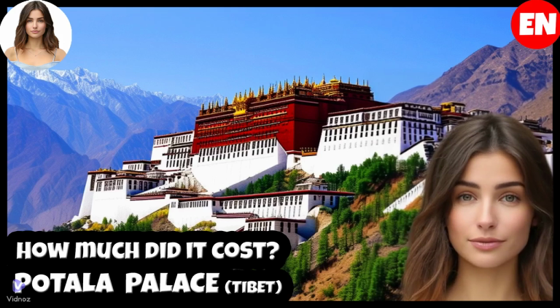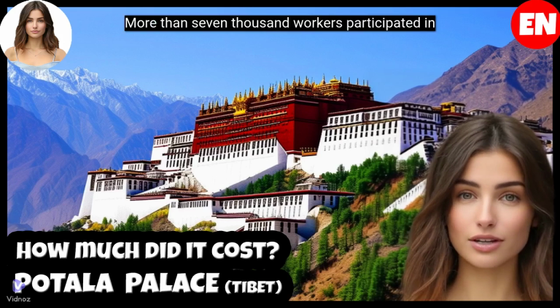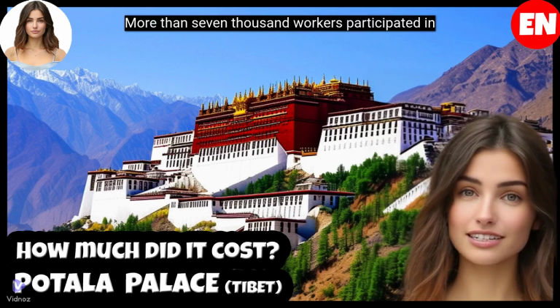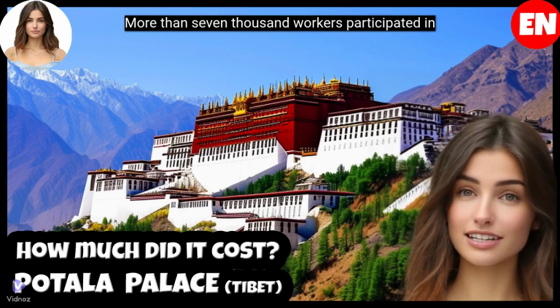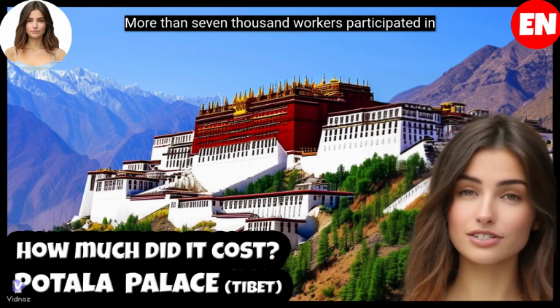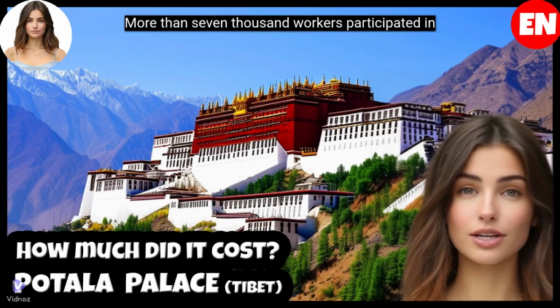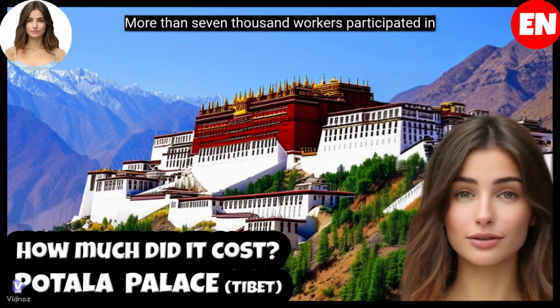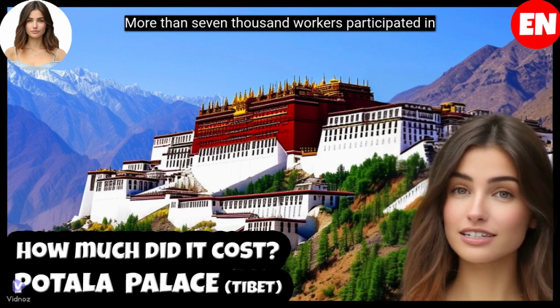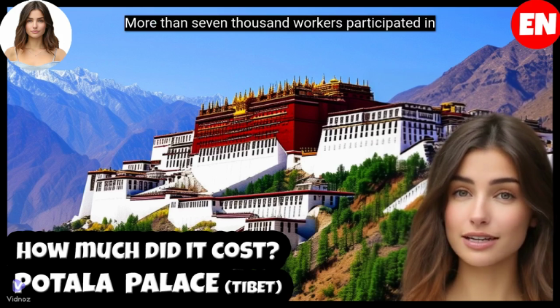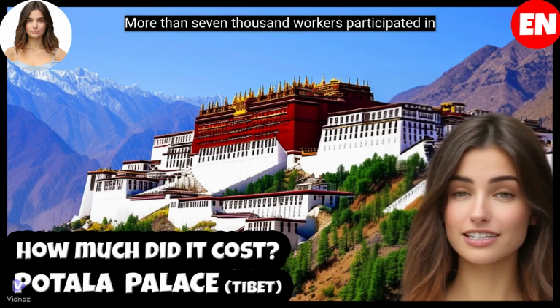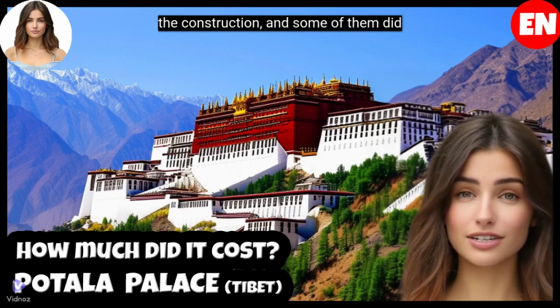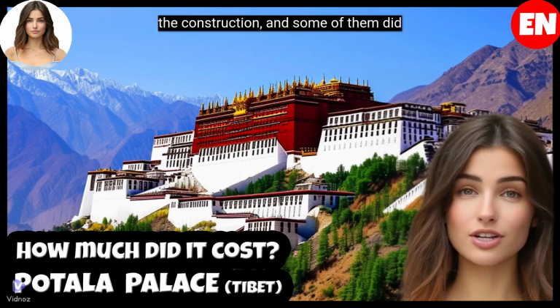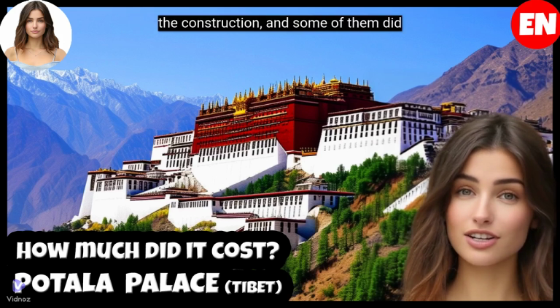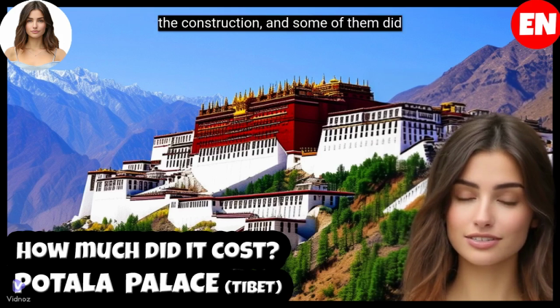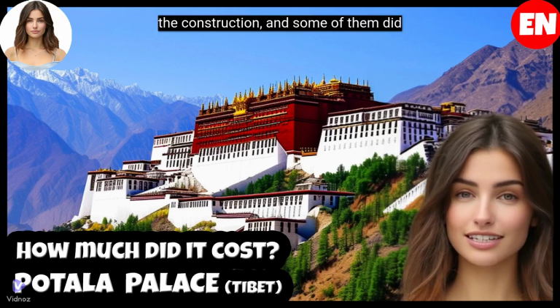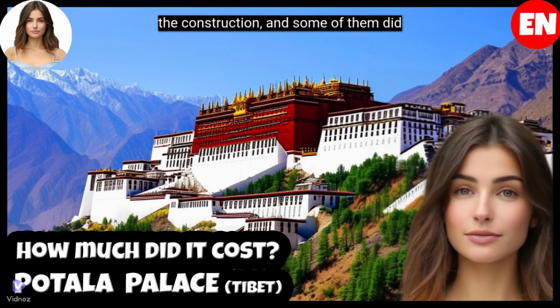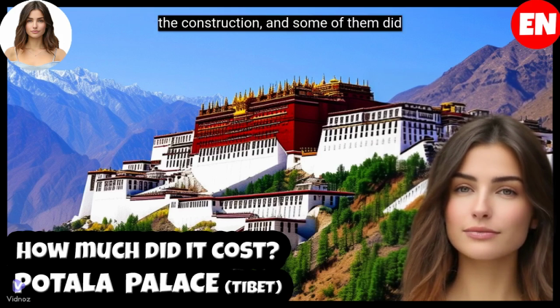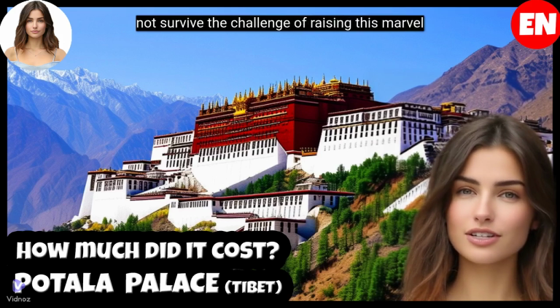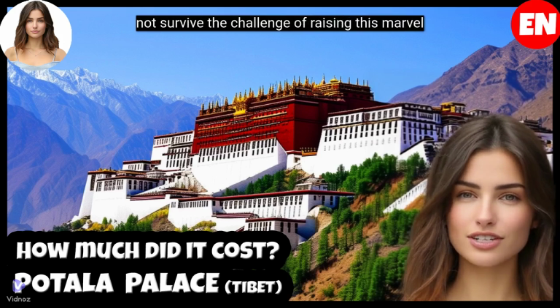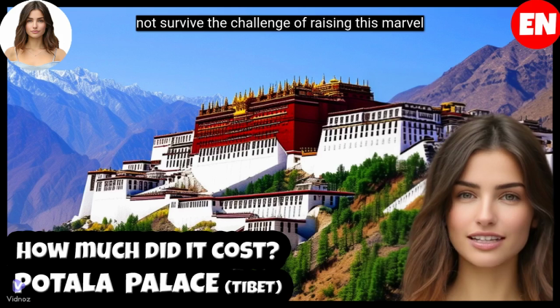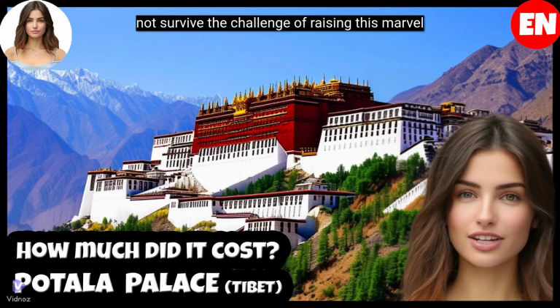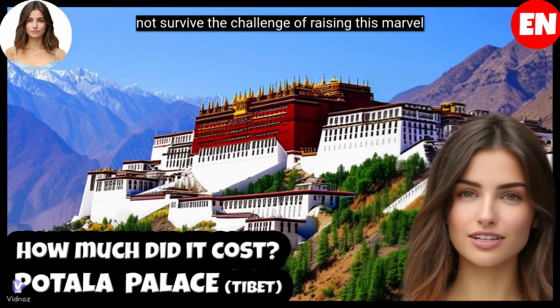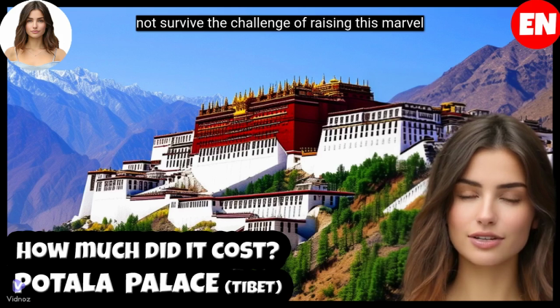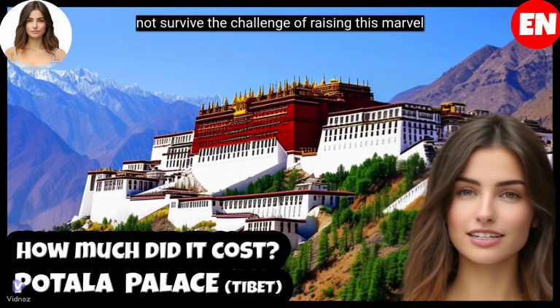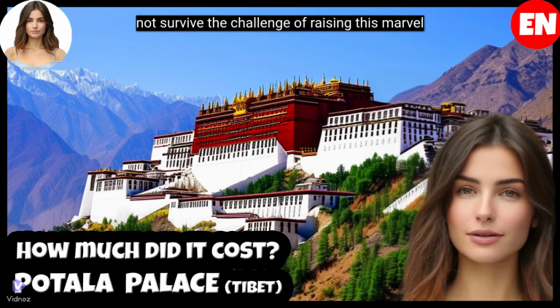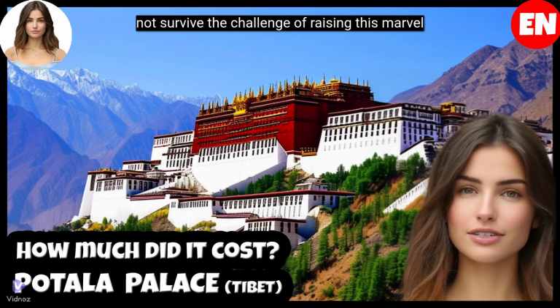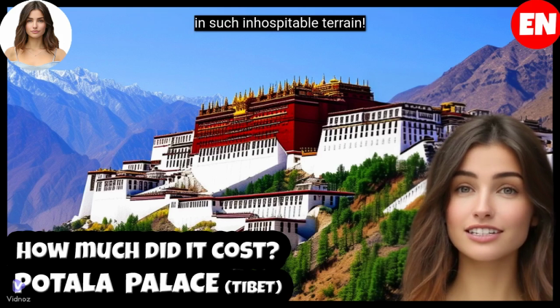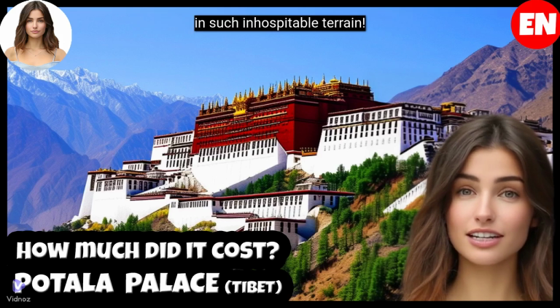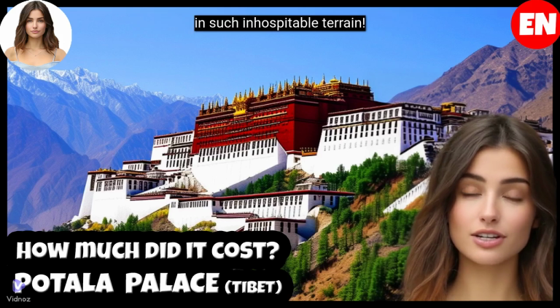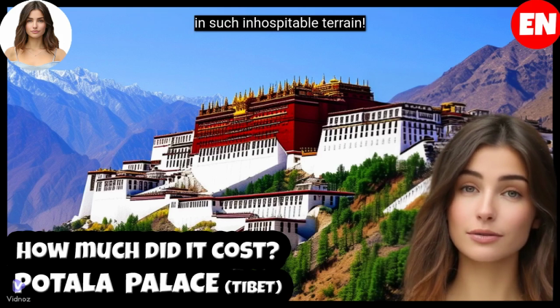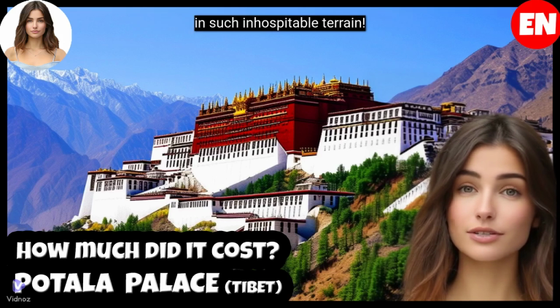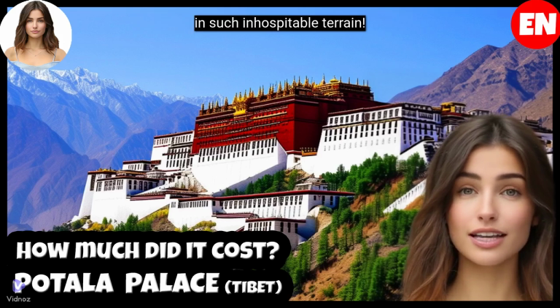More than 7,000 workers participated in the construction, and some of them did not survive the challenge of raising this marvel in such inhospitable terrain.